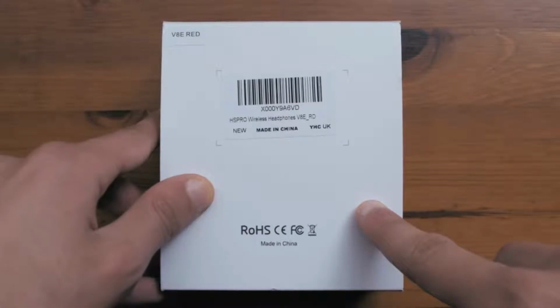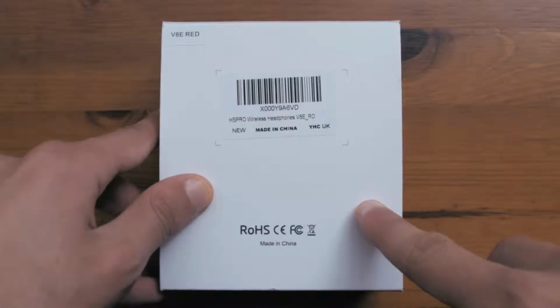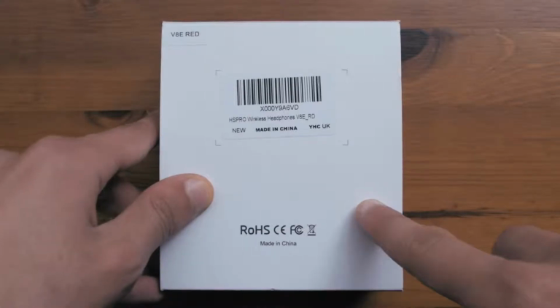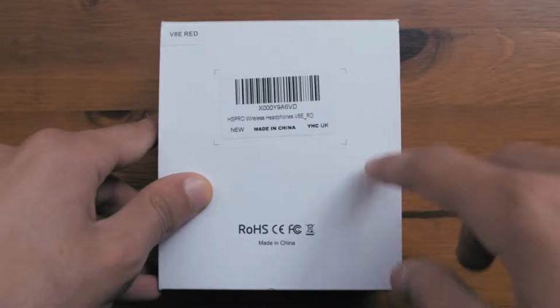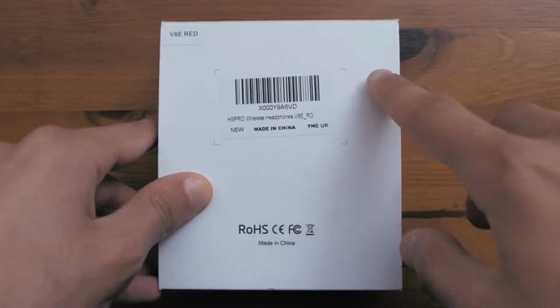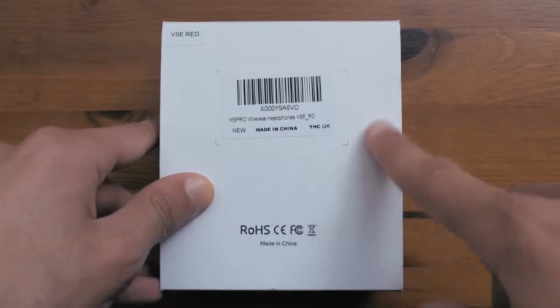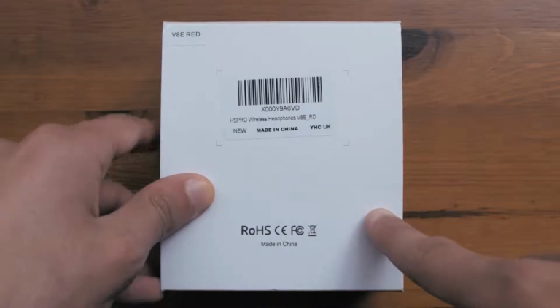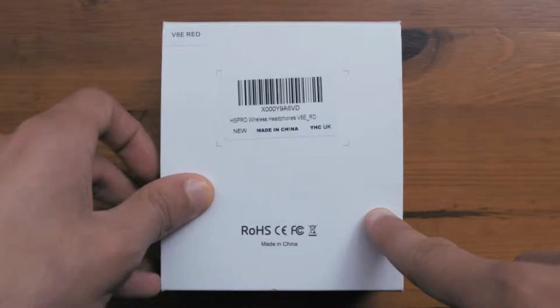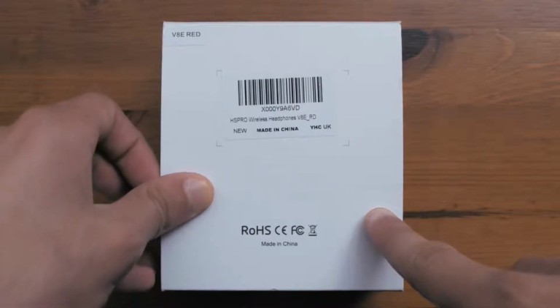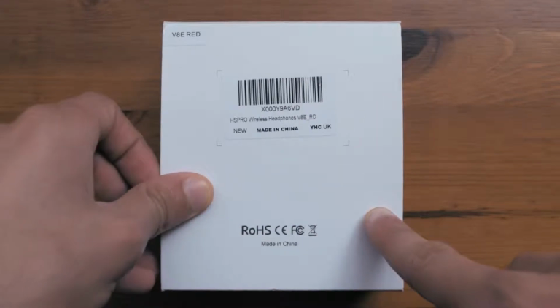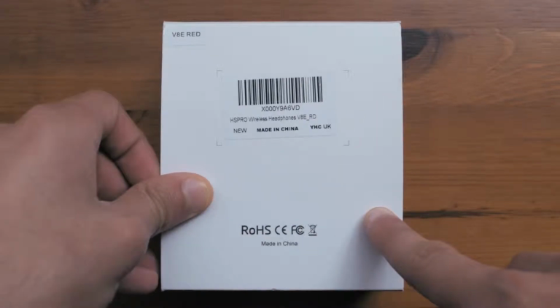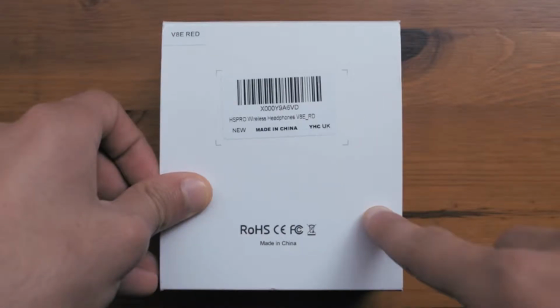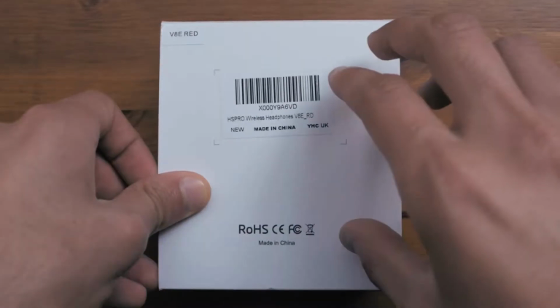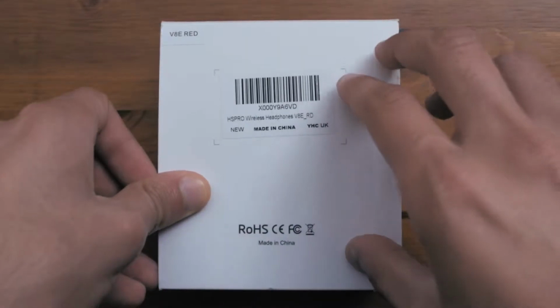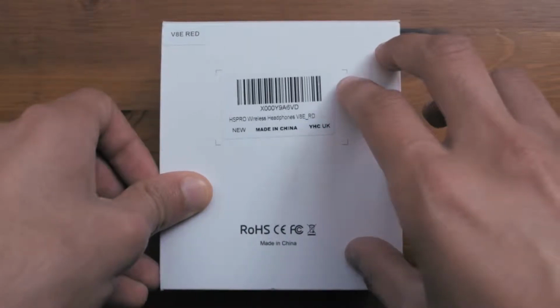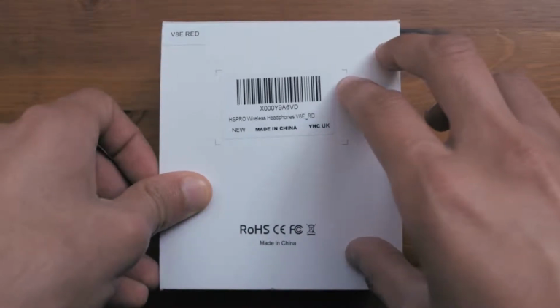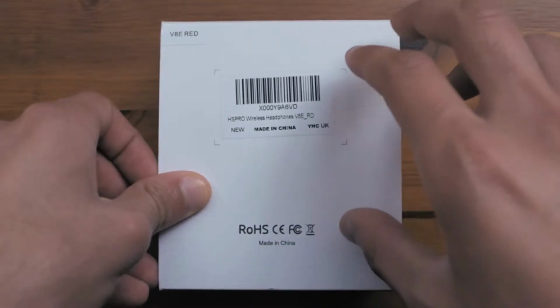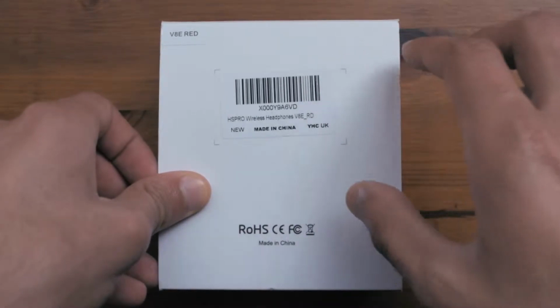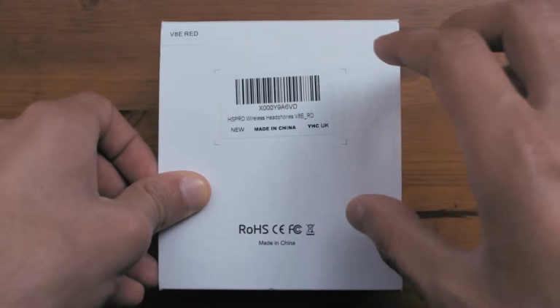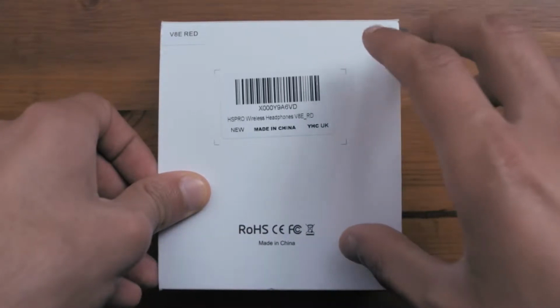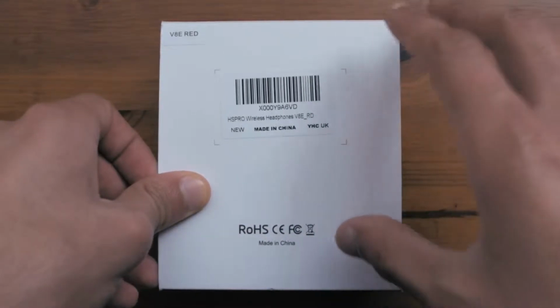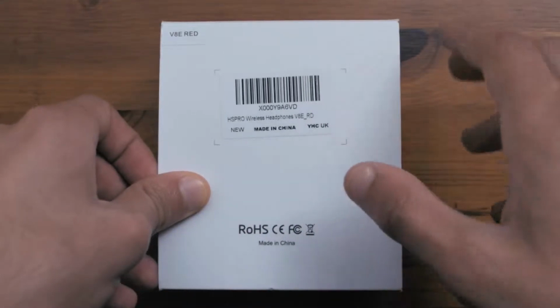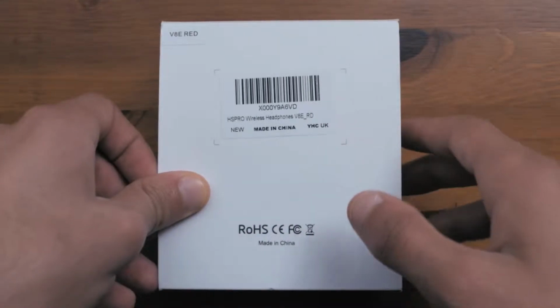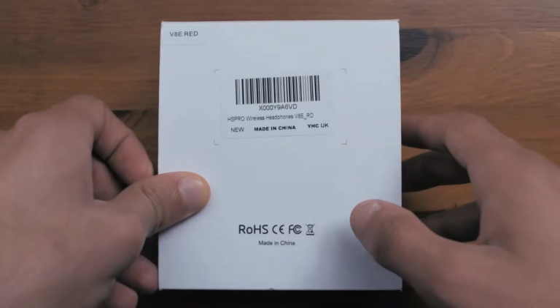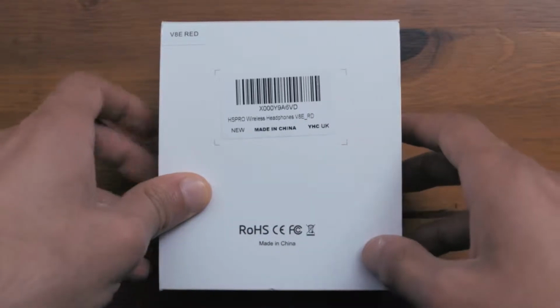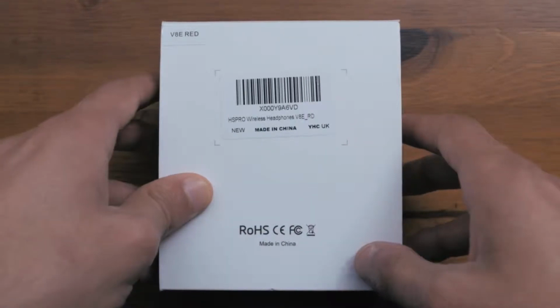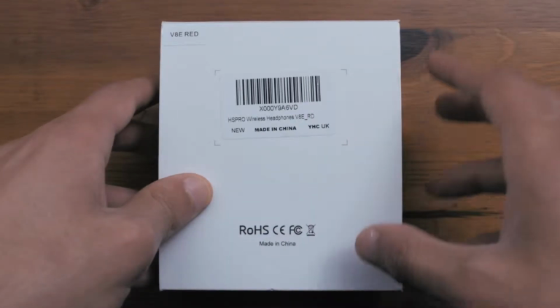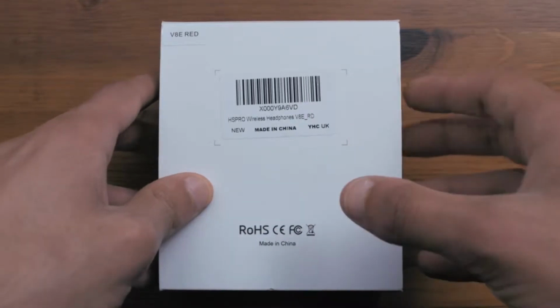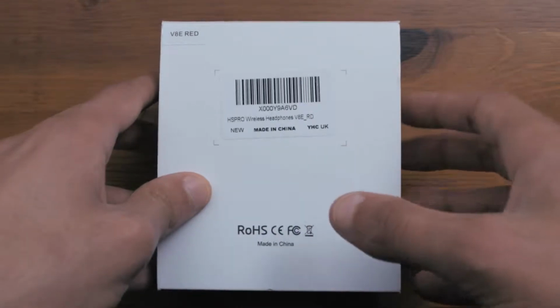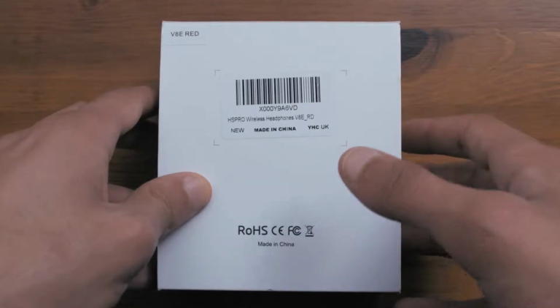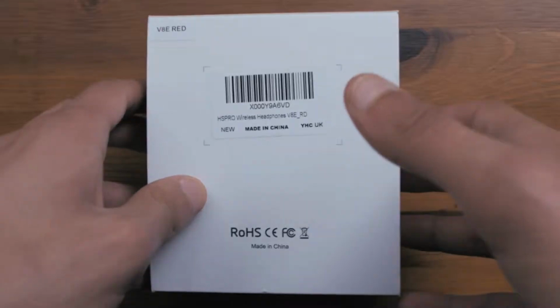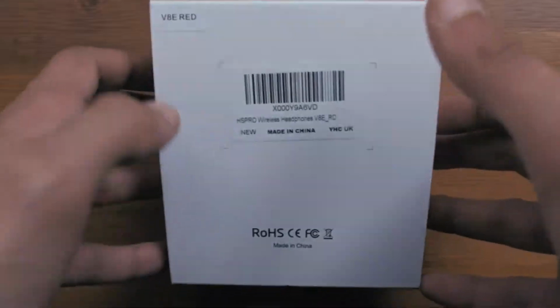On the back there are also no specifications written, so all the specs are probably inside the manual itself, inside of the box.